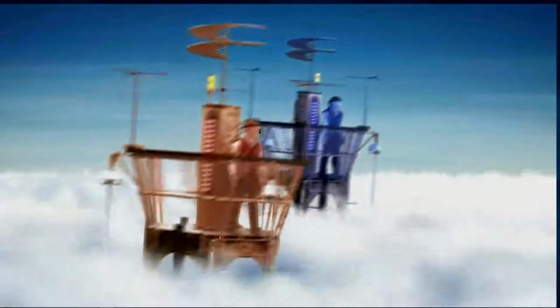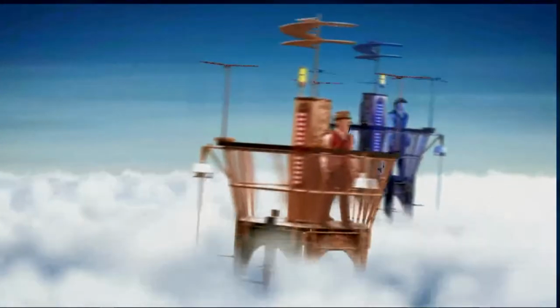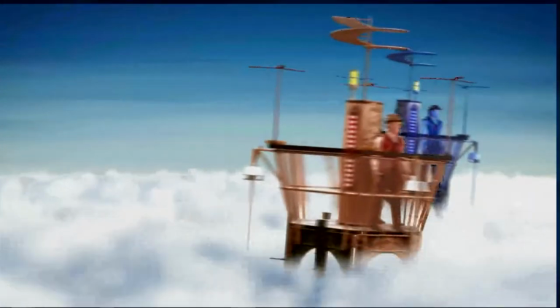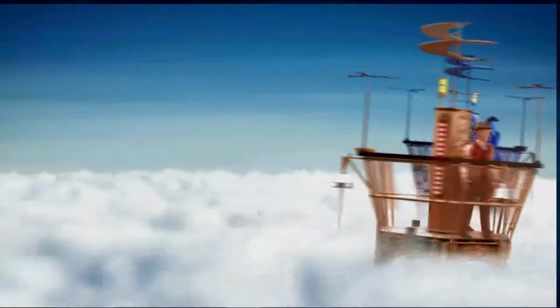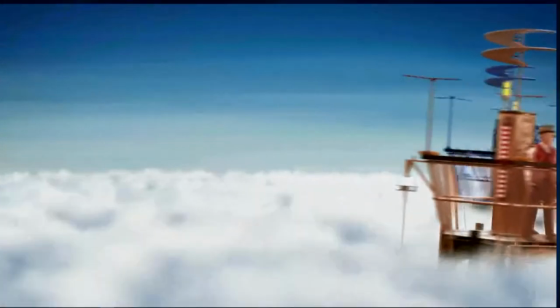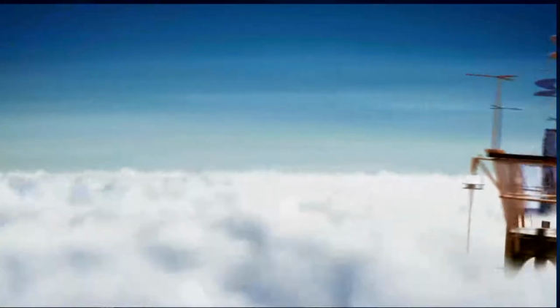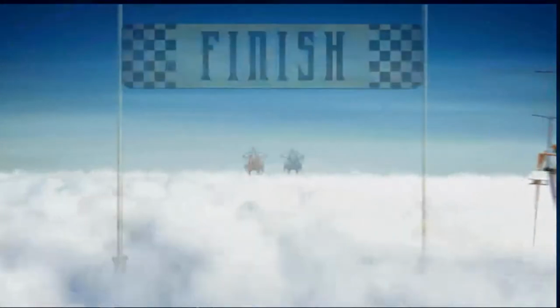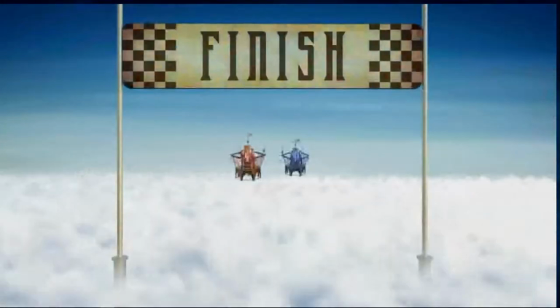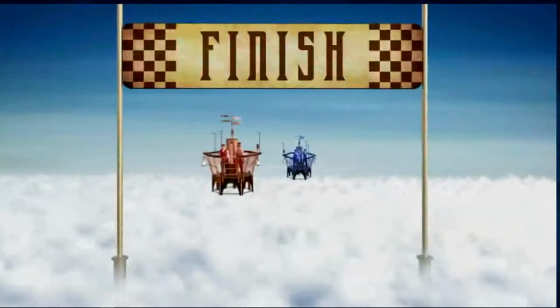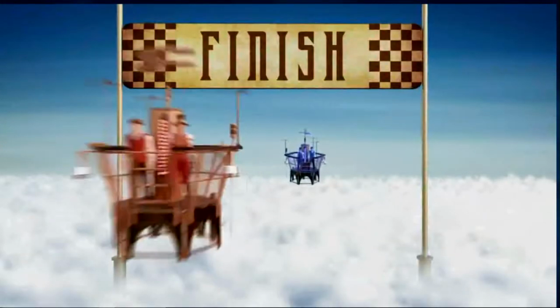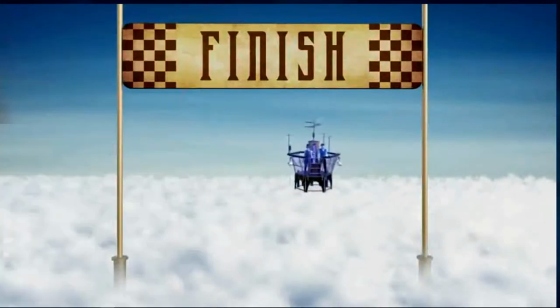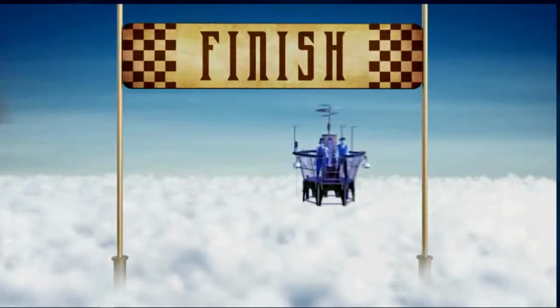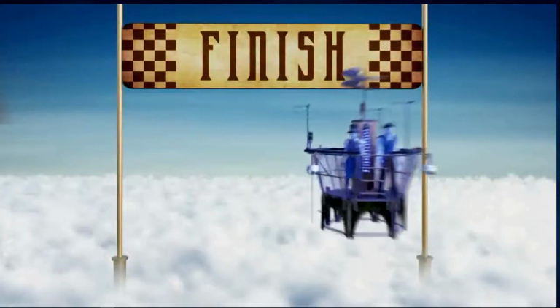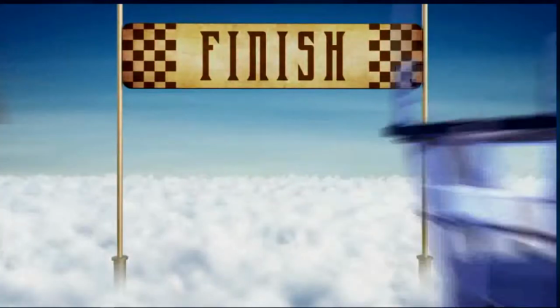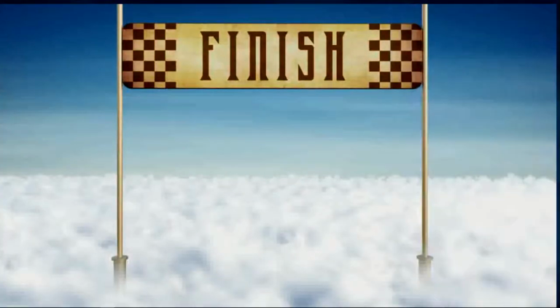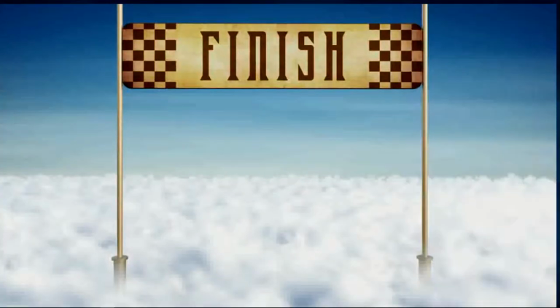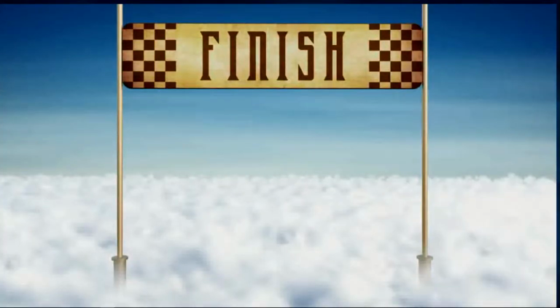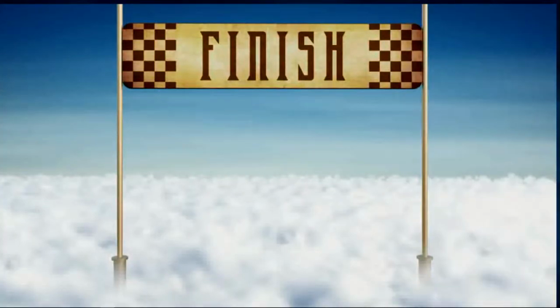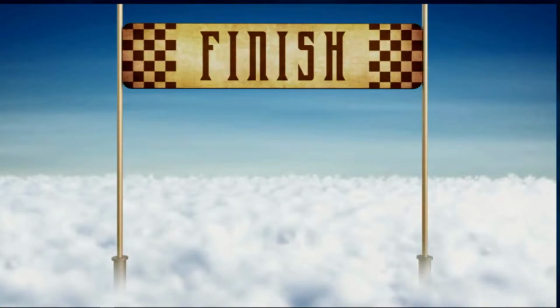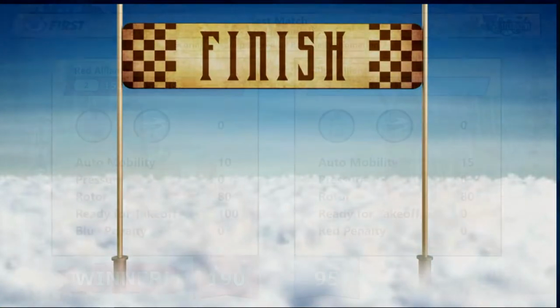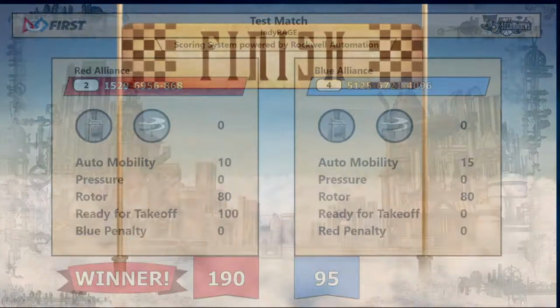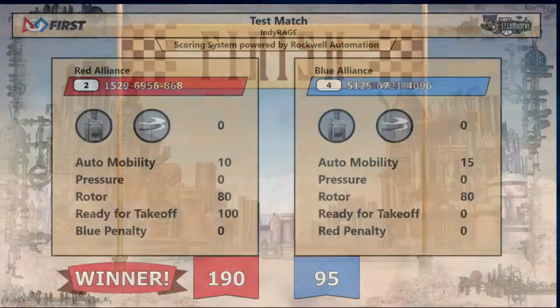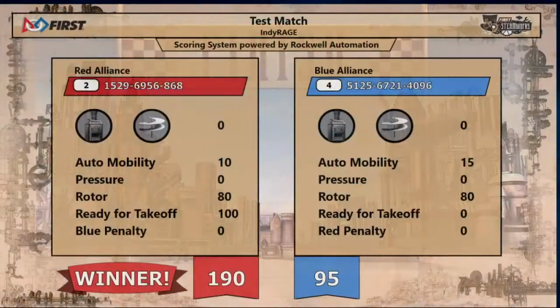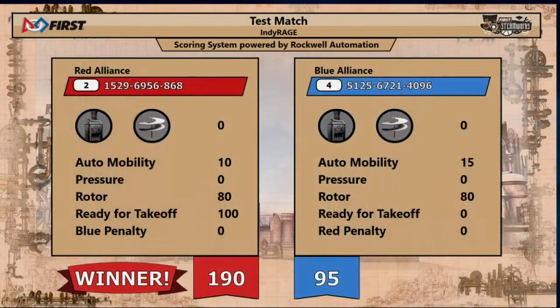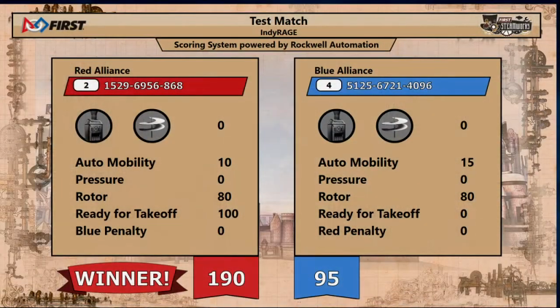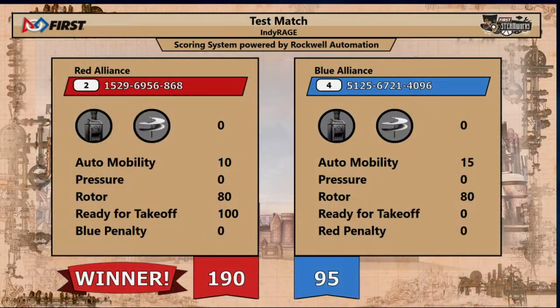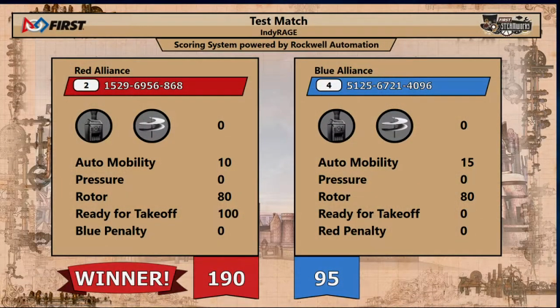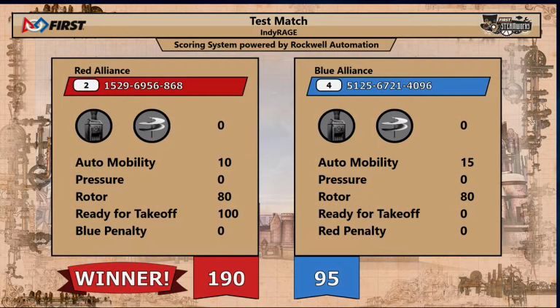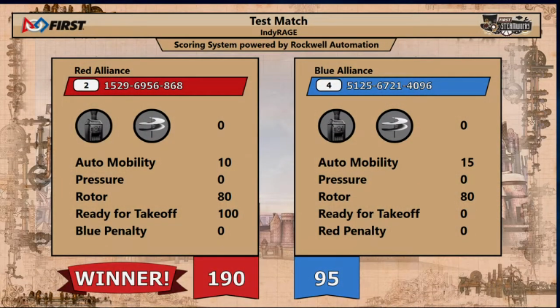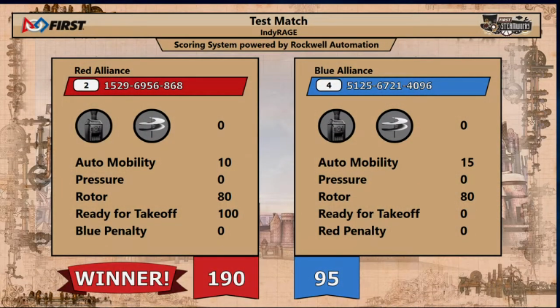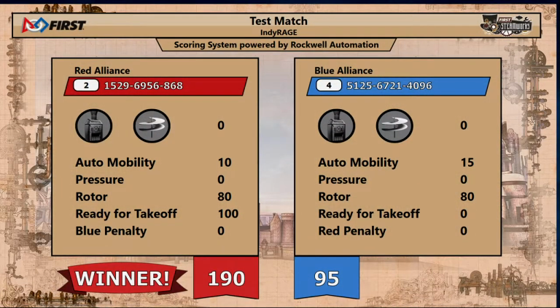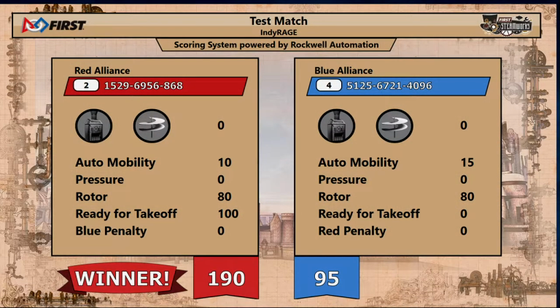Your score for that match coming on up: the Red Alliance had more points. They scored 190 points to the Blue Alliance's 95.